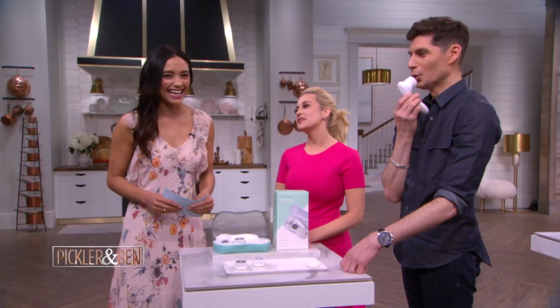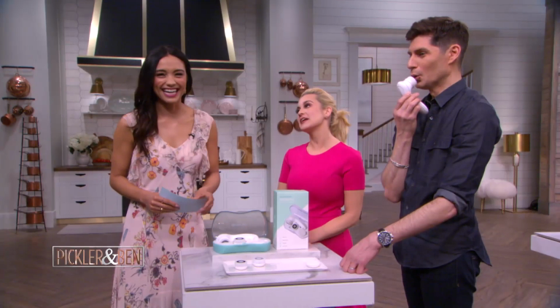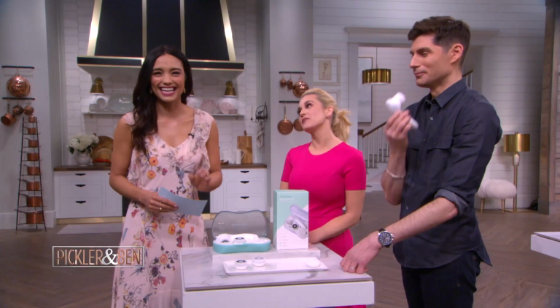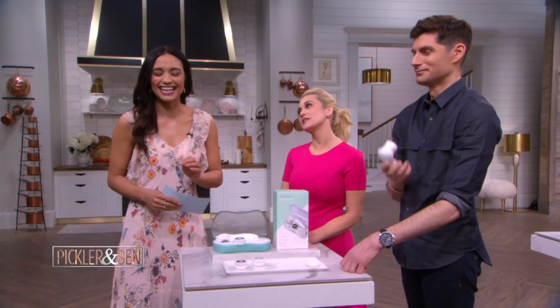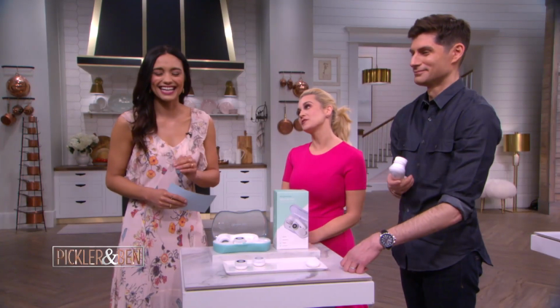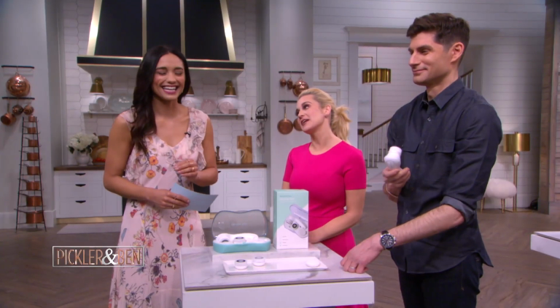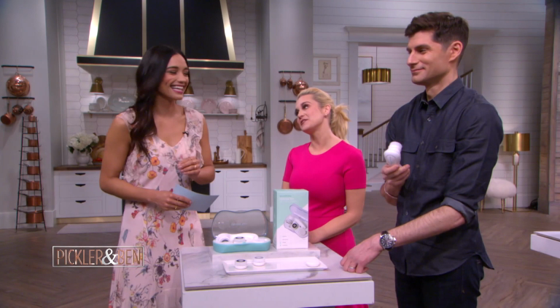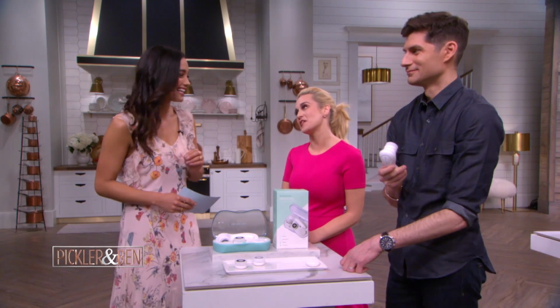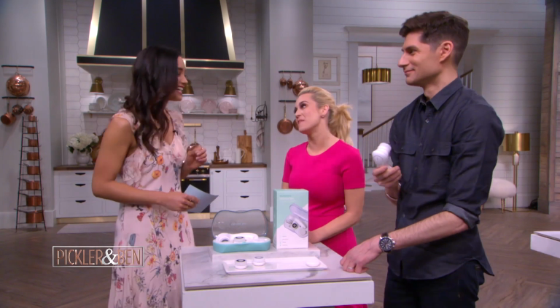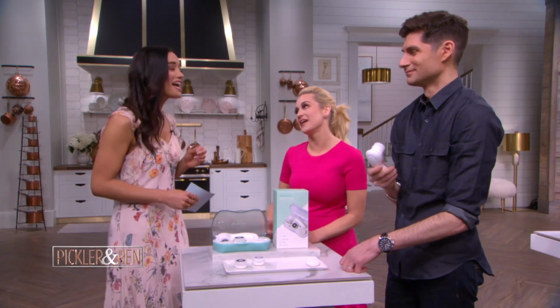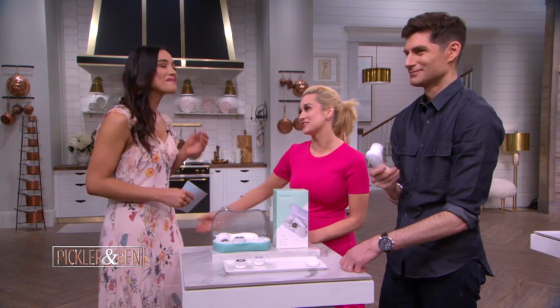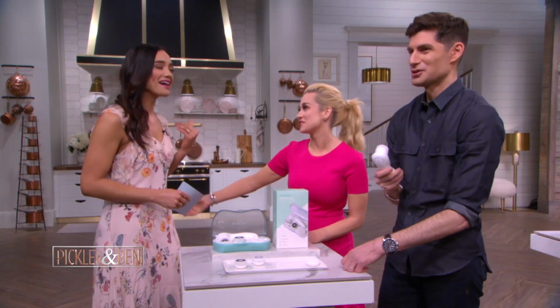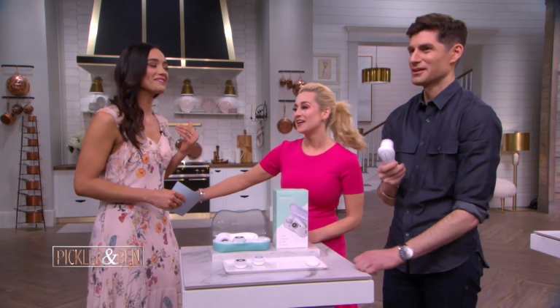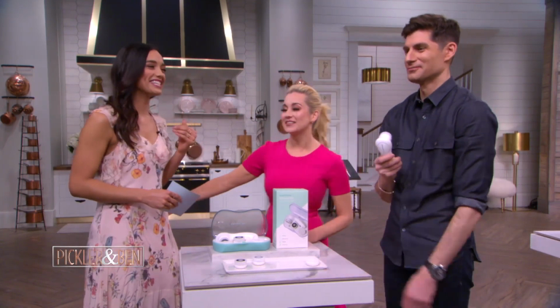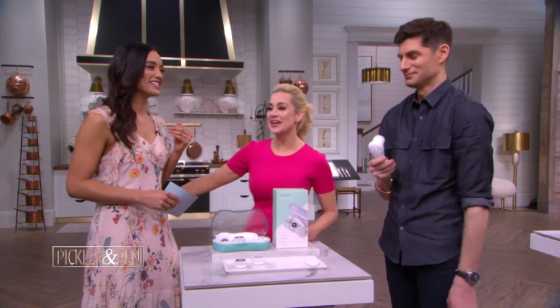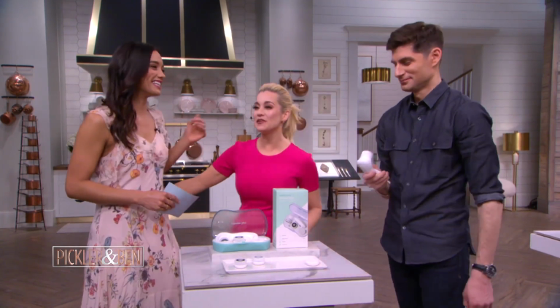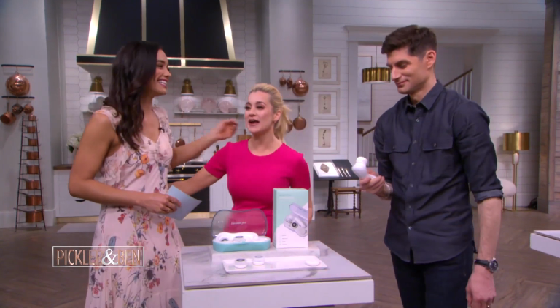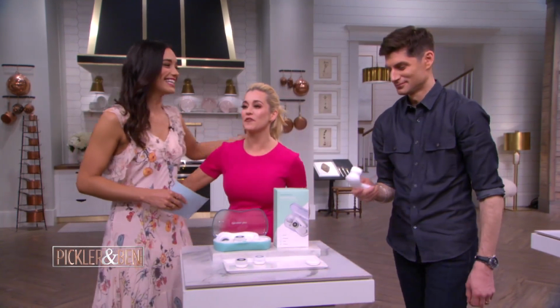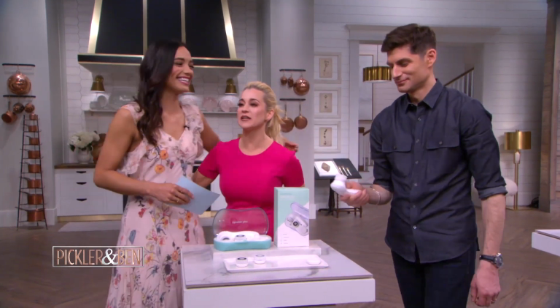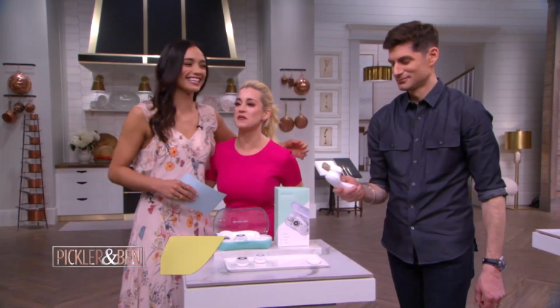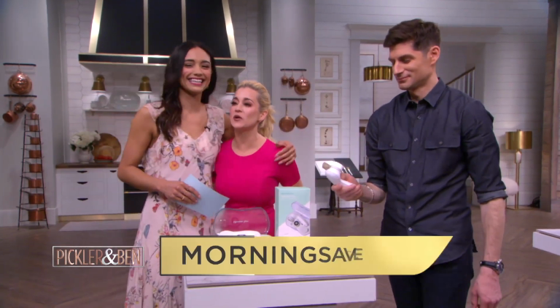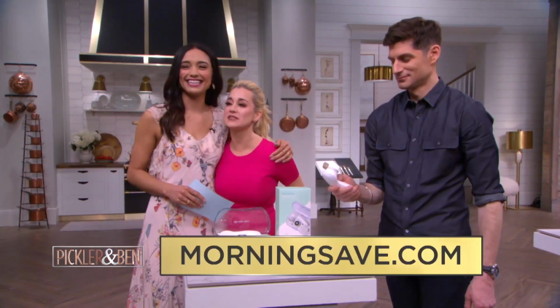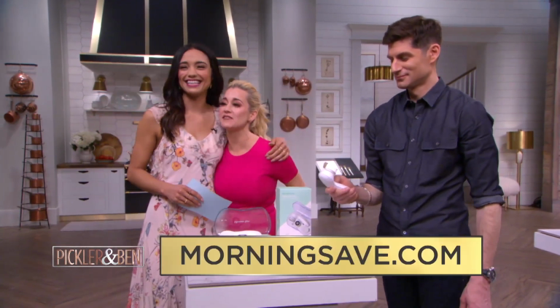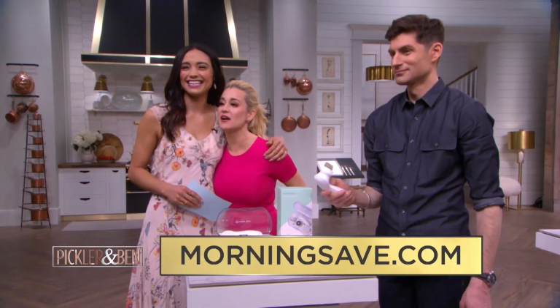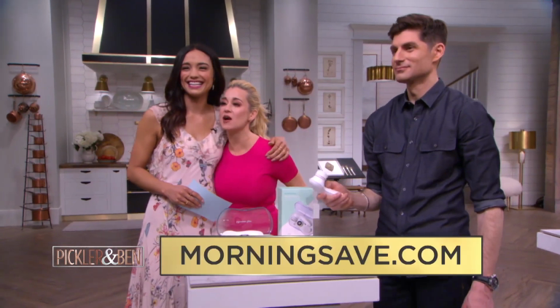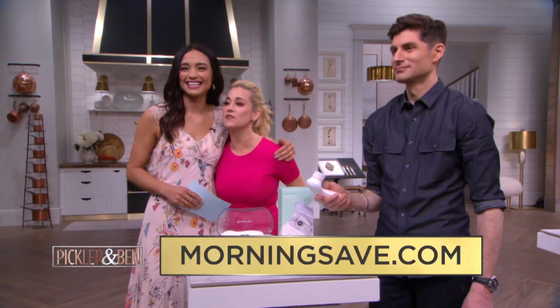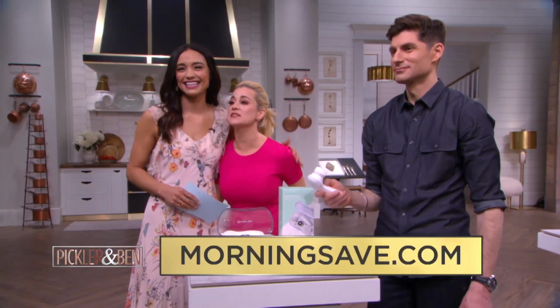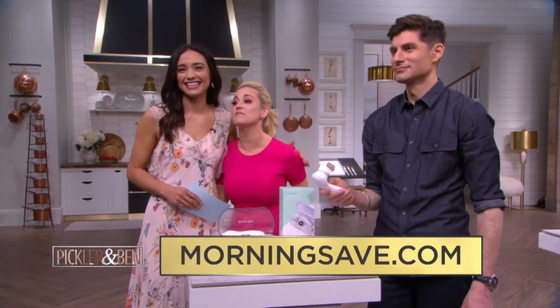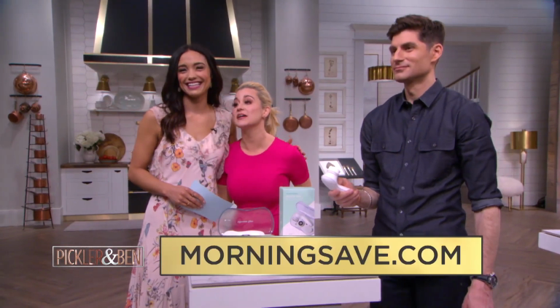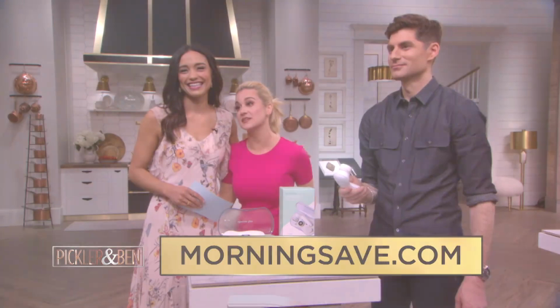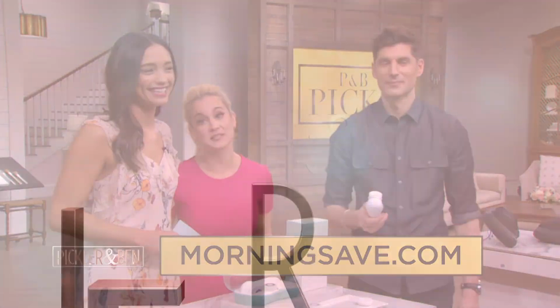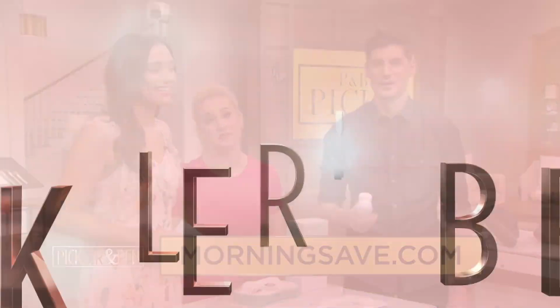Thank you, Rachel. Thank you so much. Thank you and our friends at MorningSave.com for these amazing deals.